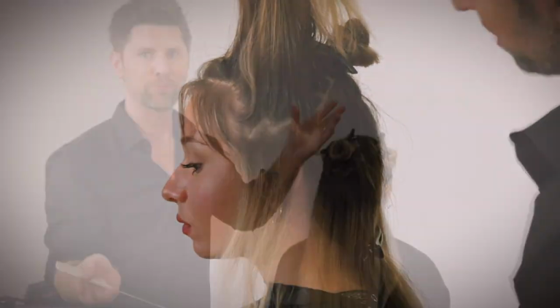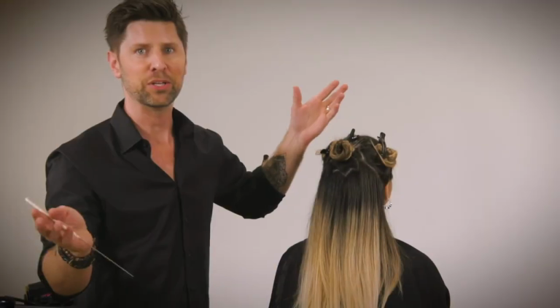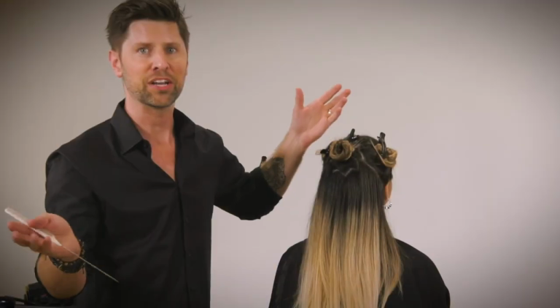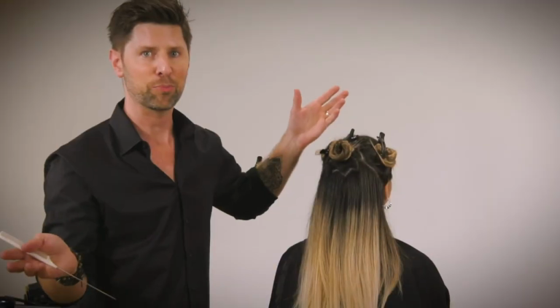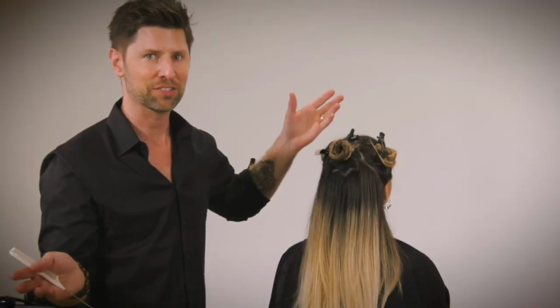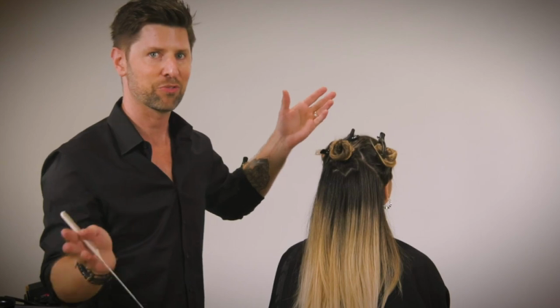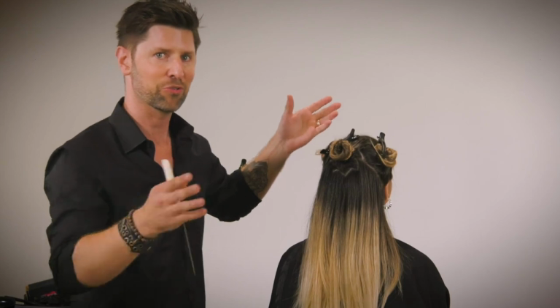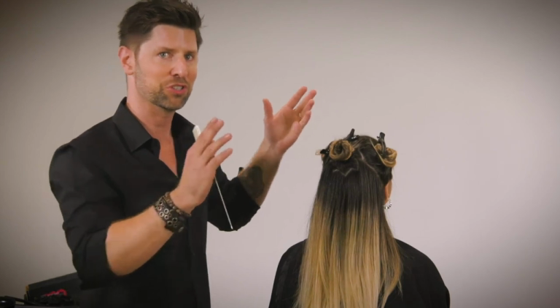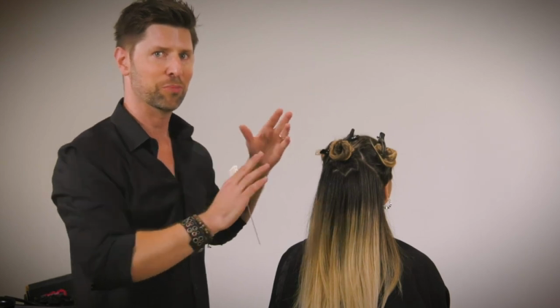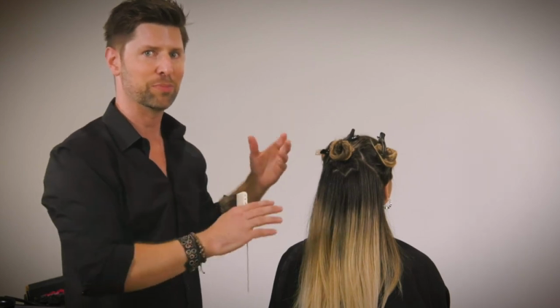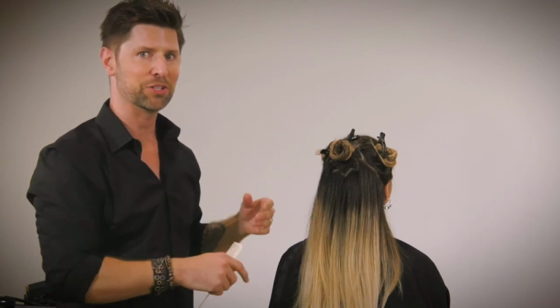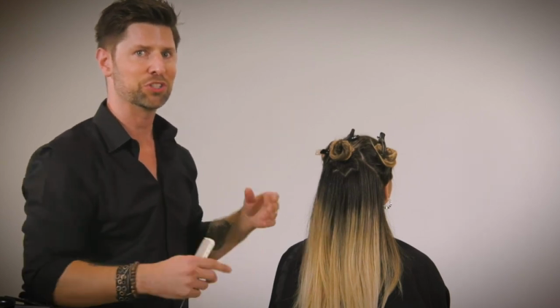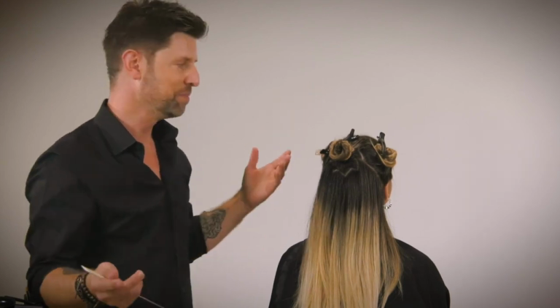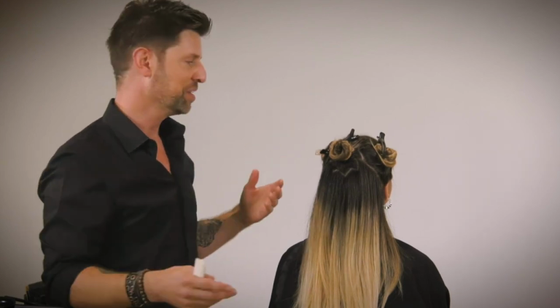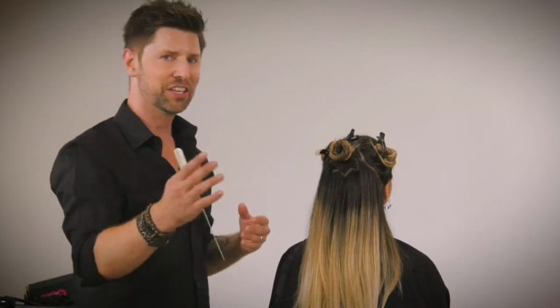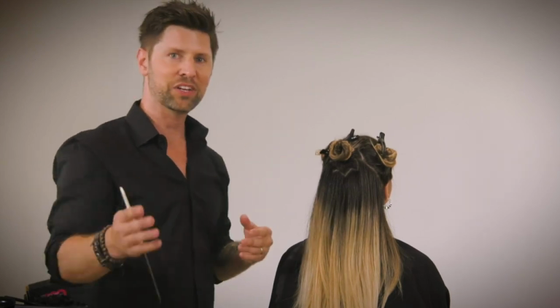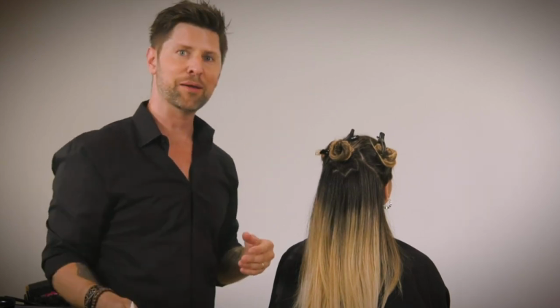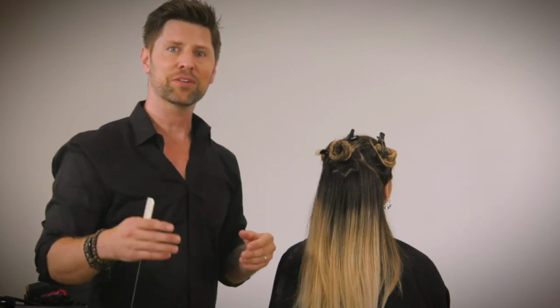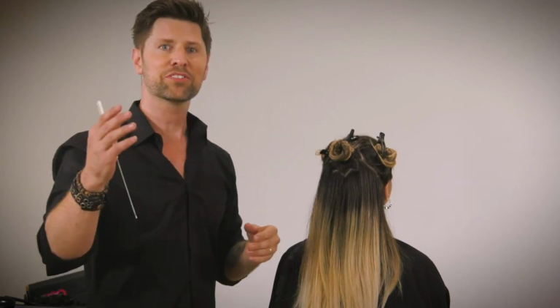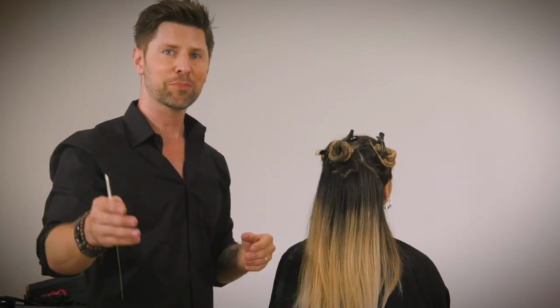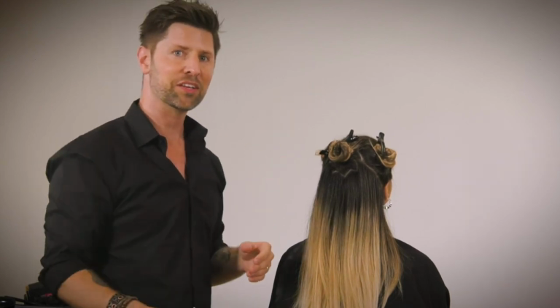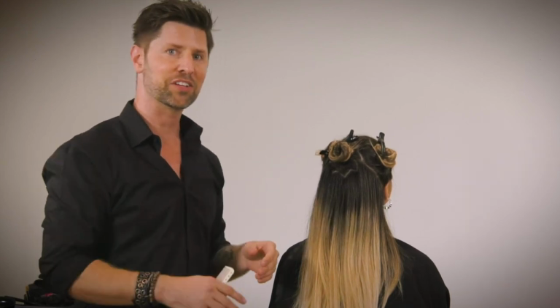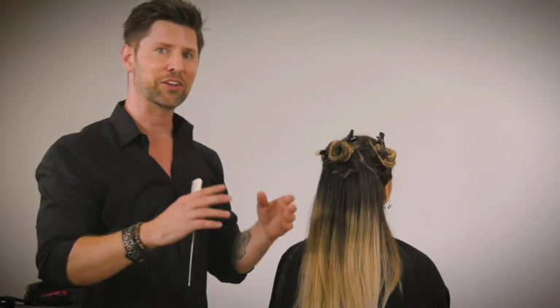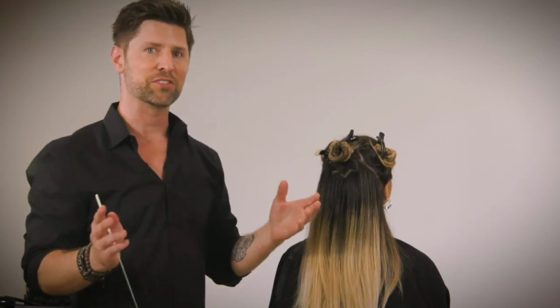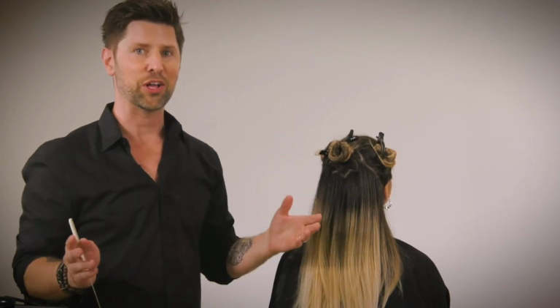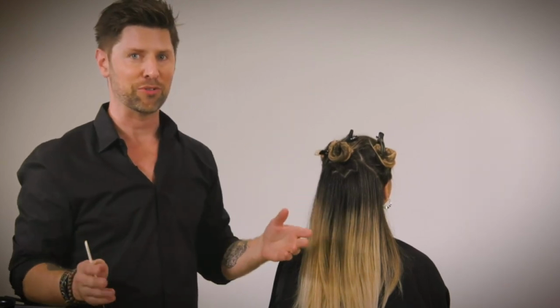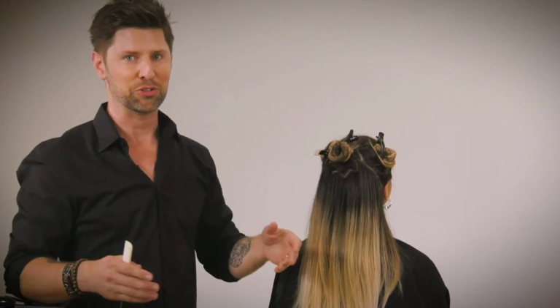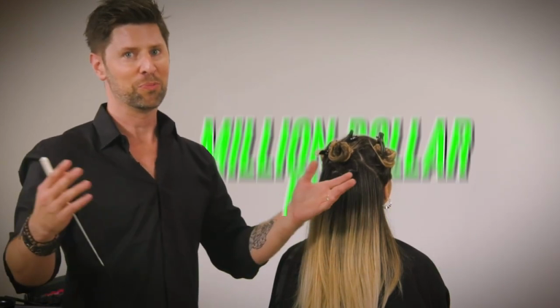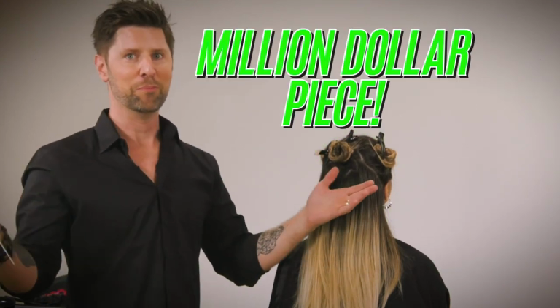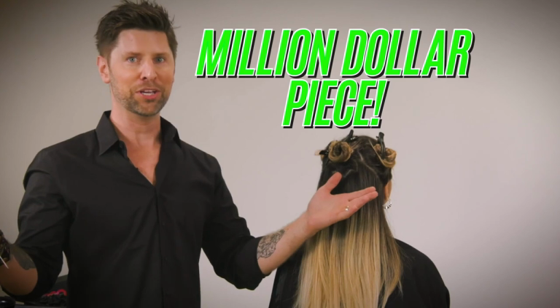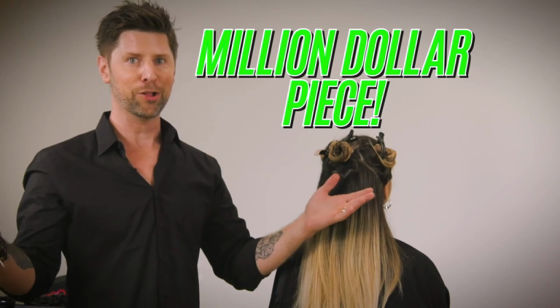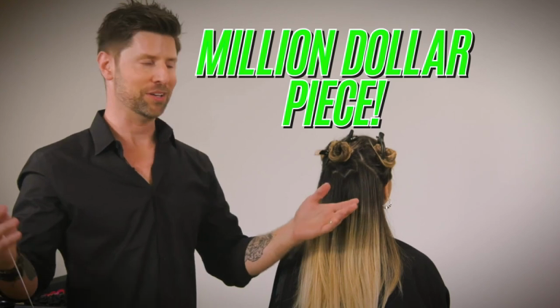I'm going to show you my million dollar piece — my version of a money piece. When you give a name to something, it increases the value of it, so: million dollar piece.